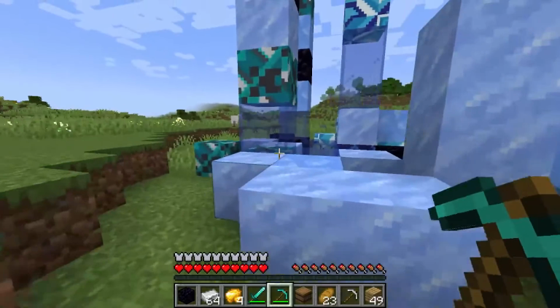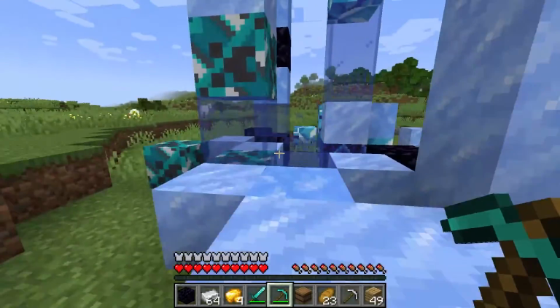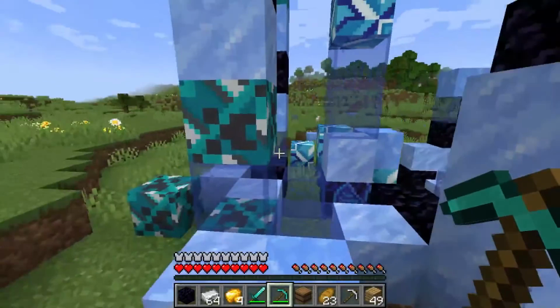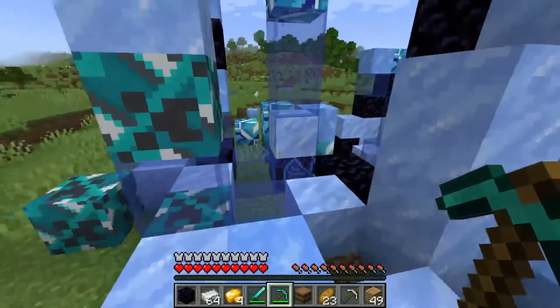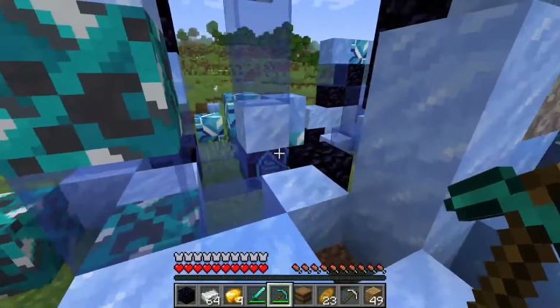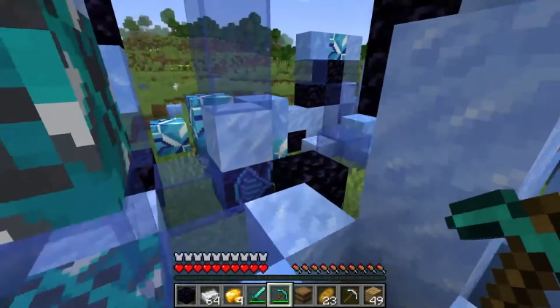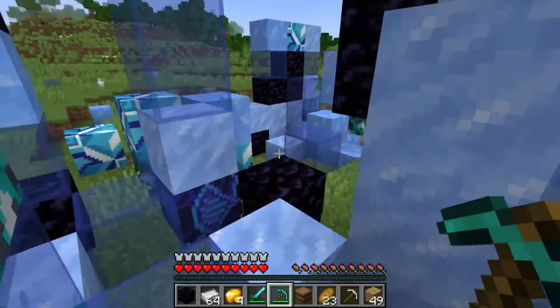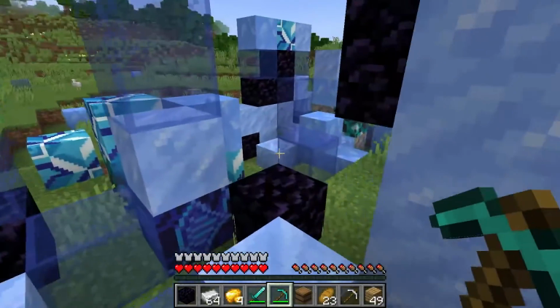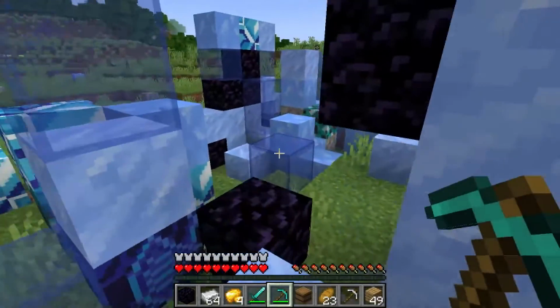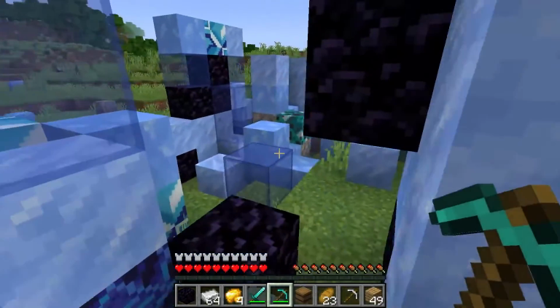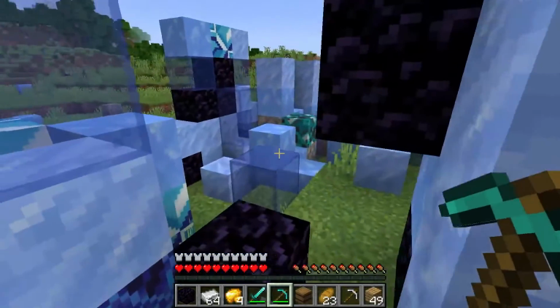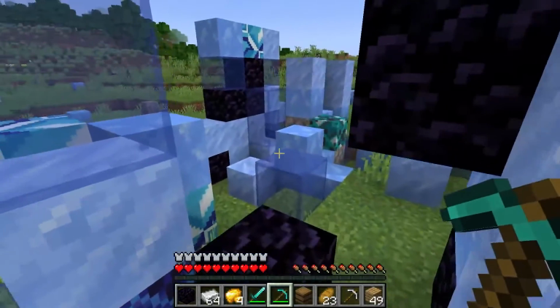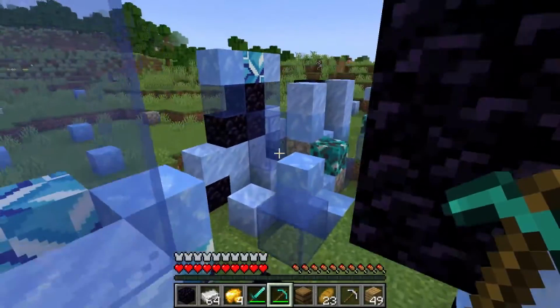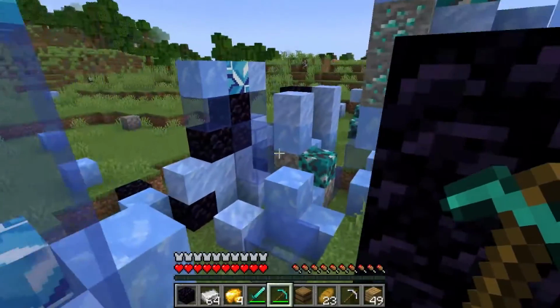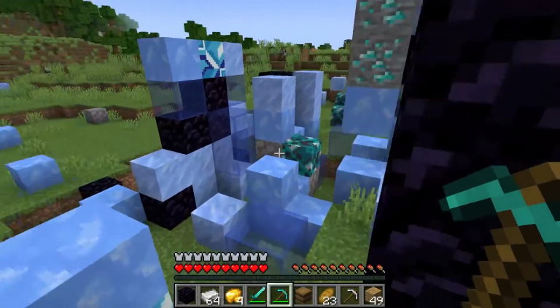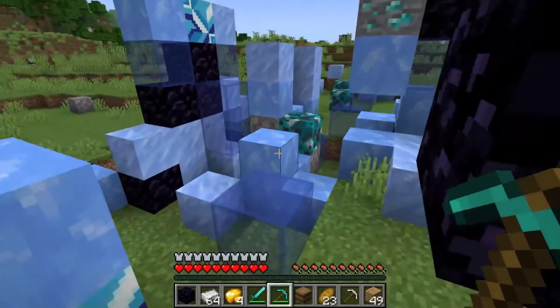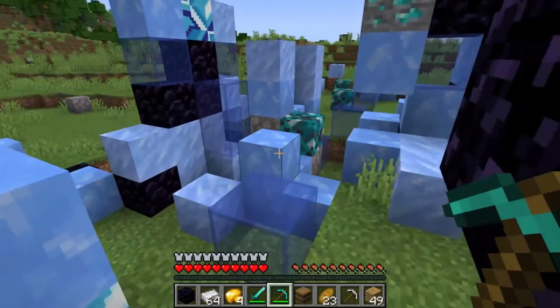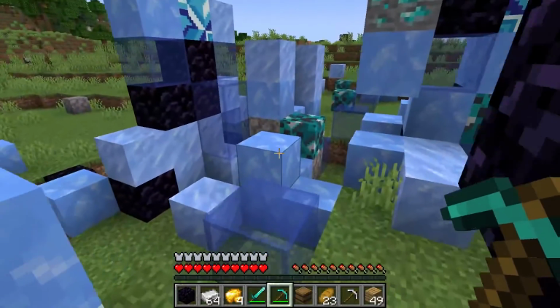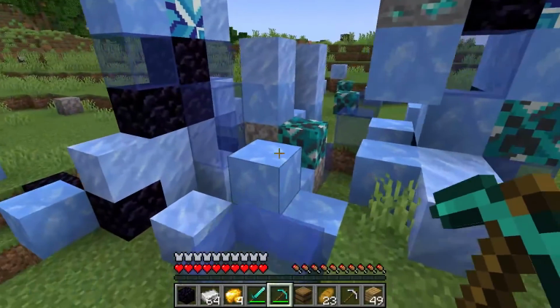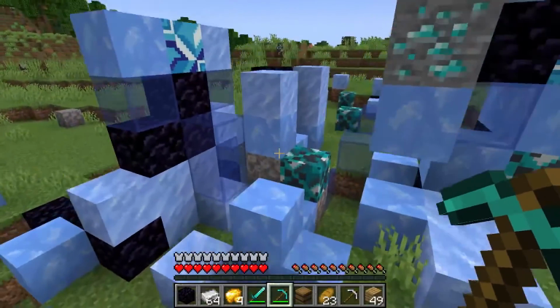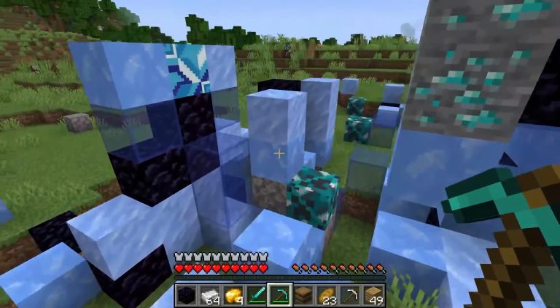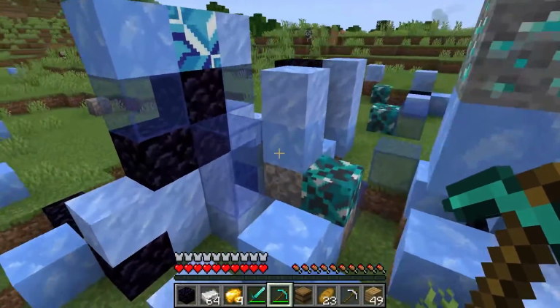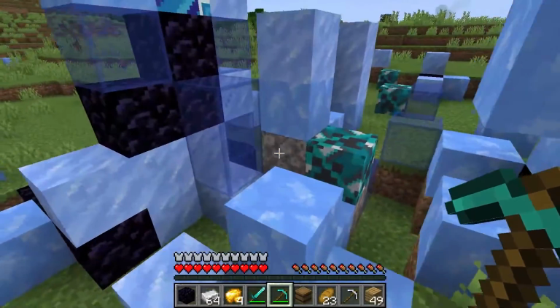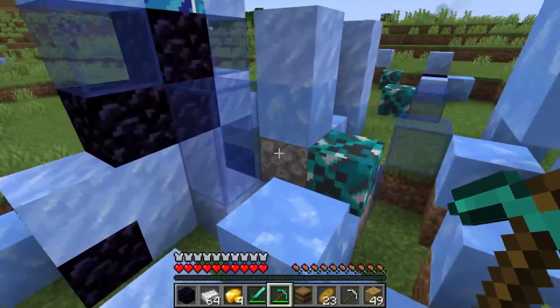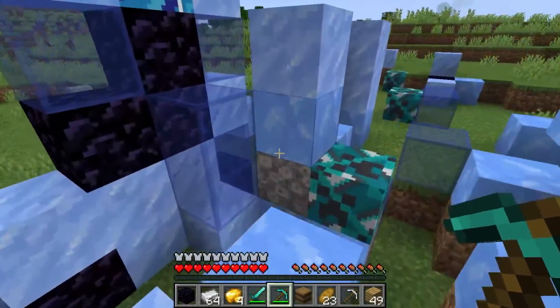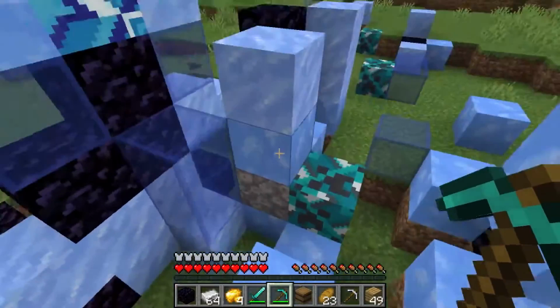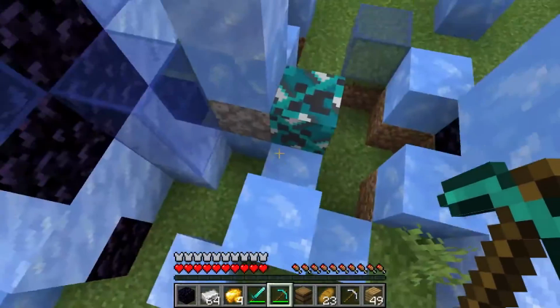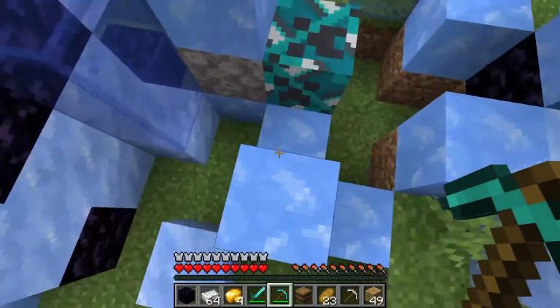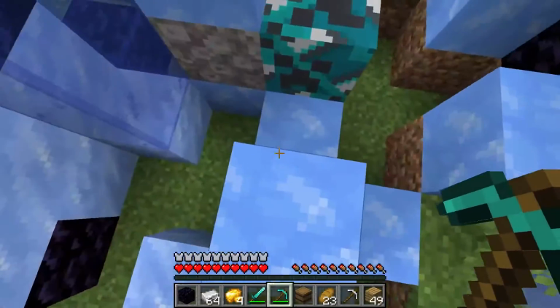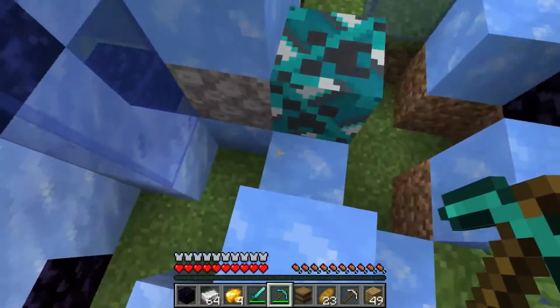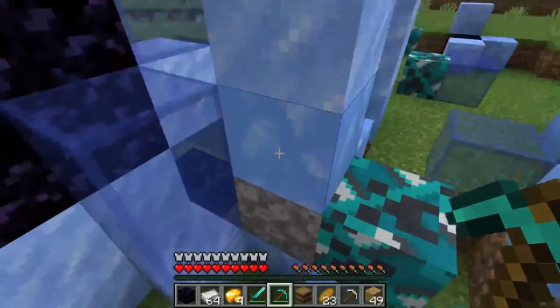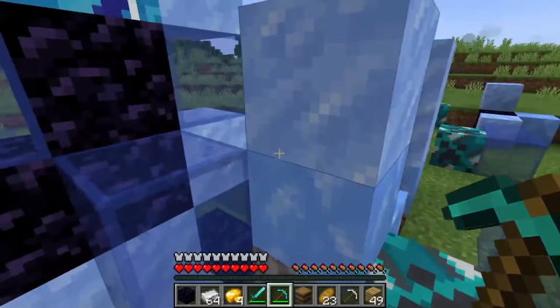These structures rain from the sky carrying valuable blocks, items, and even challenges.